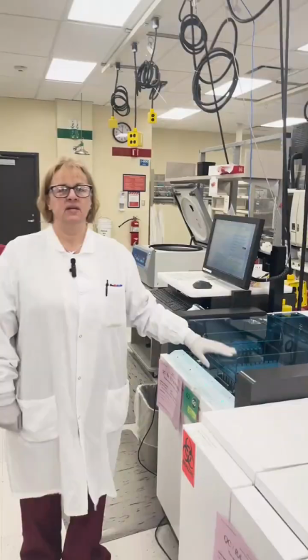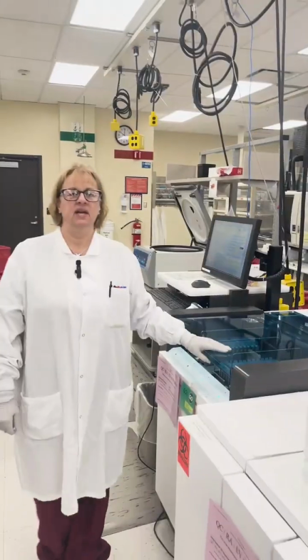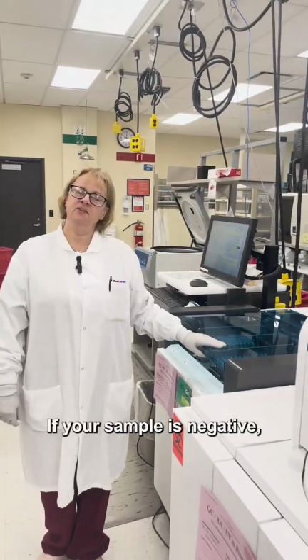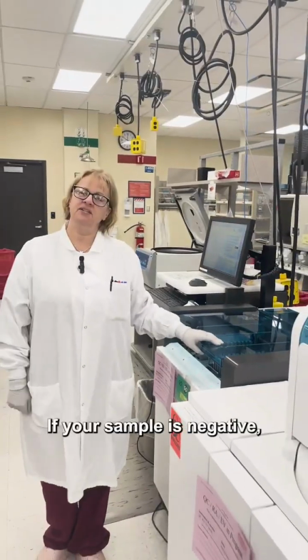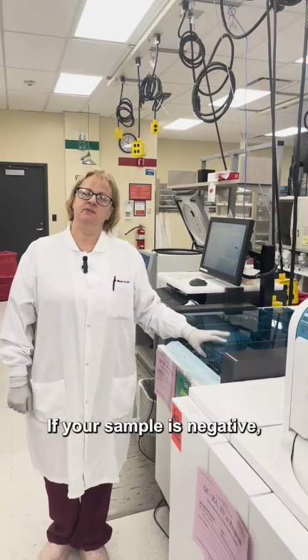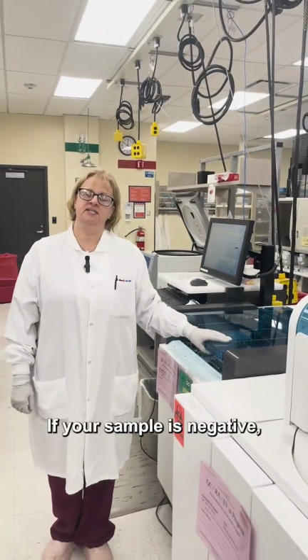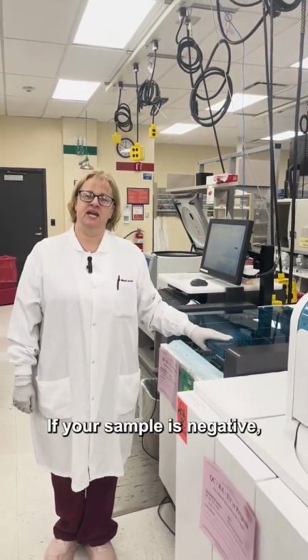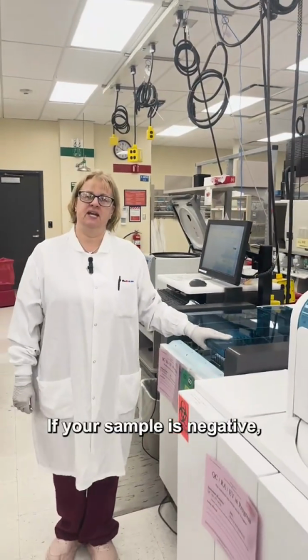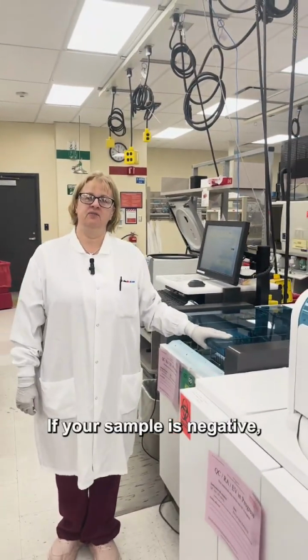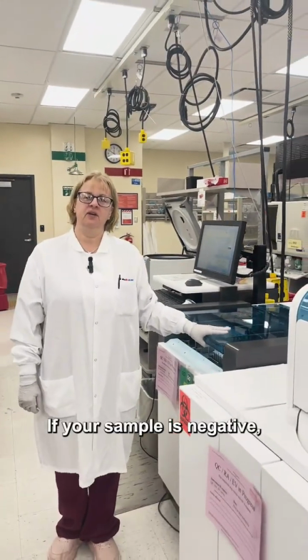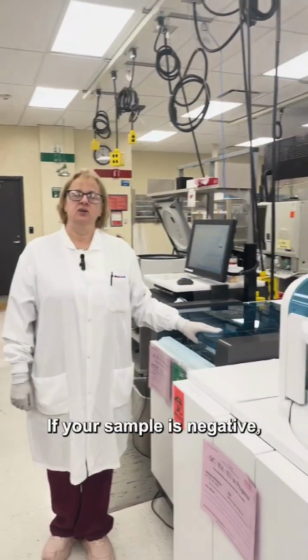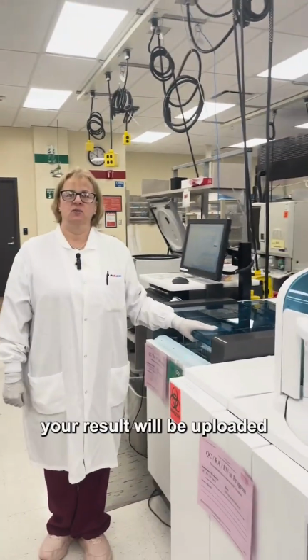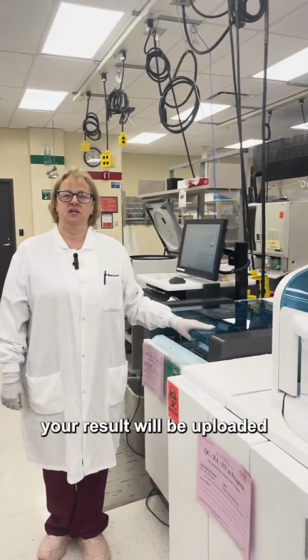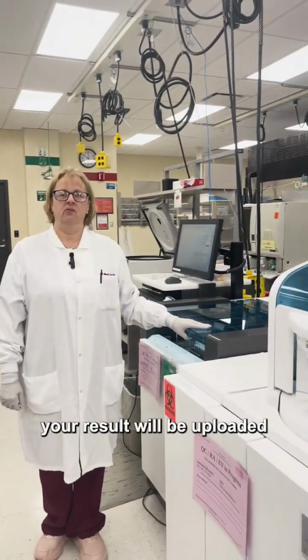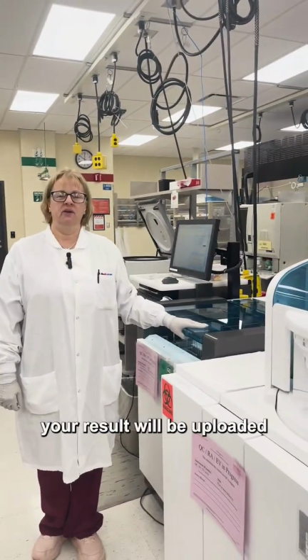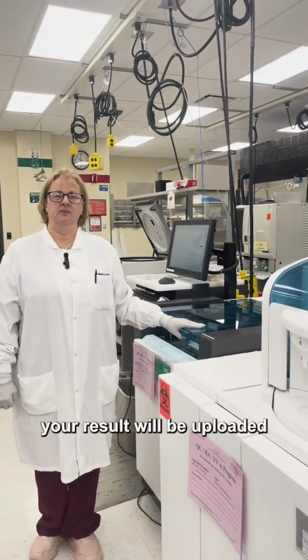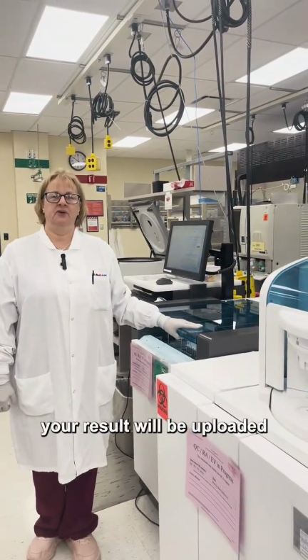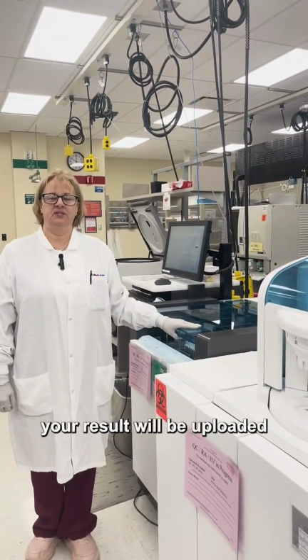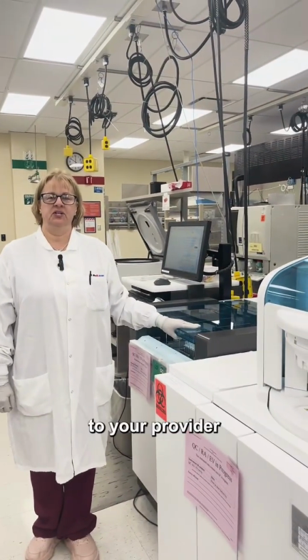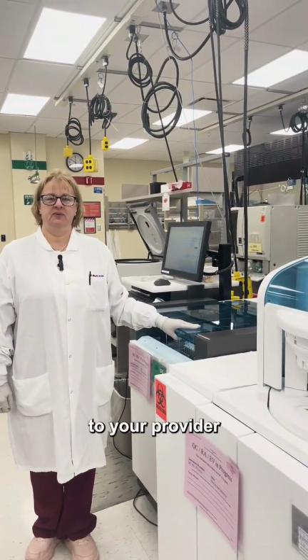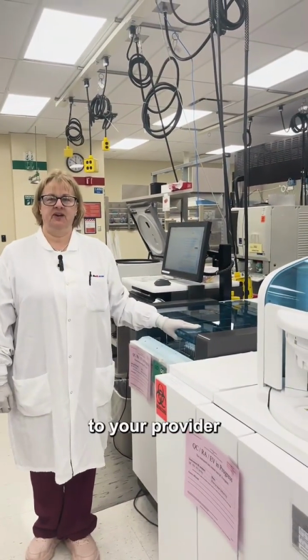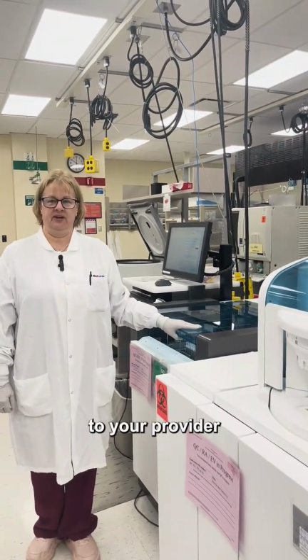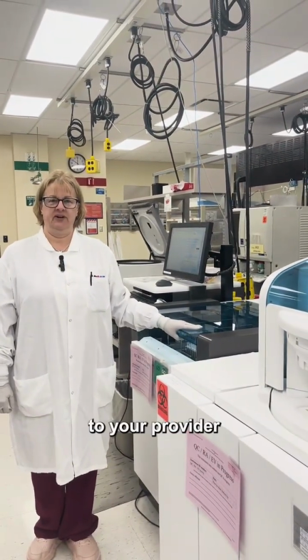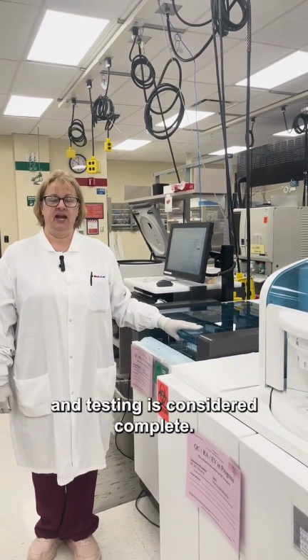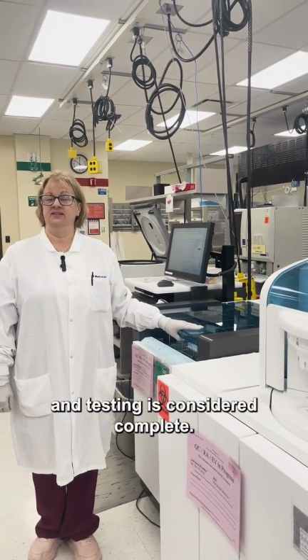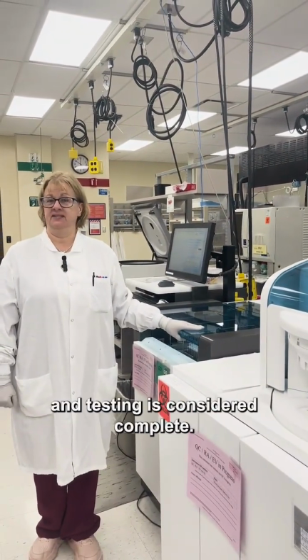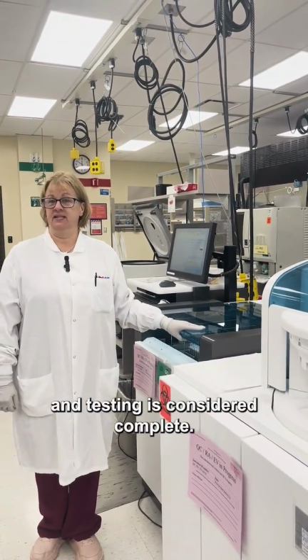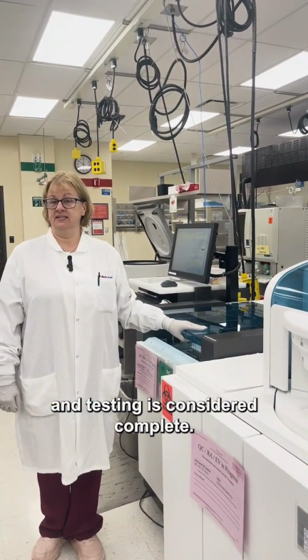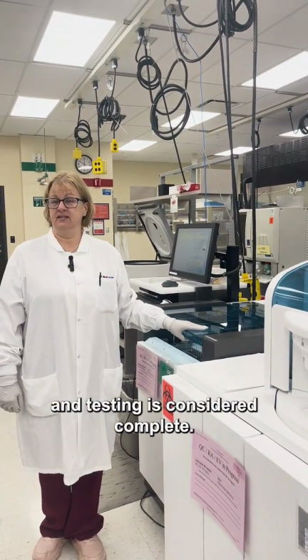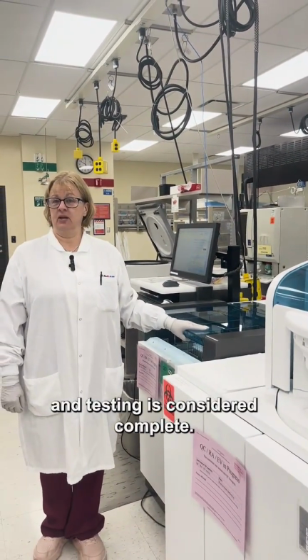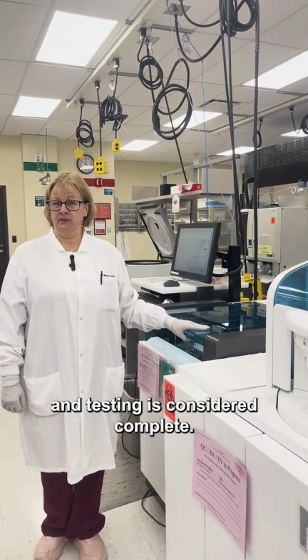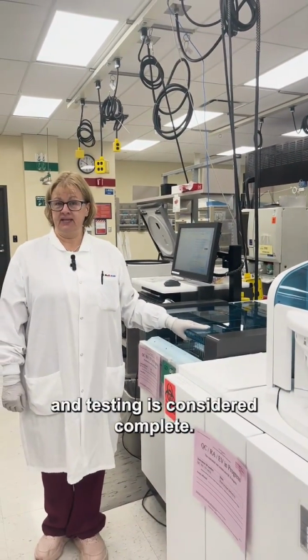If your sample is negative, your result will be uploaded to your provider and testing is considered complete.